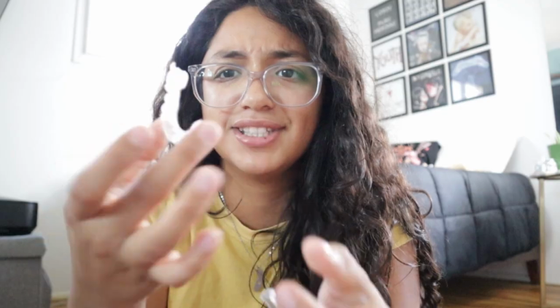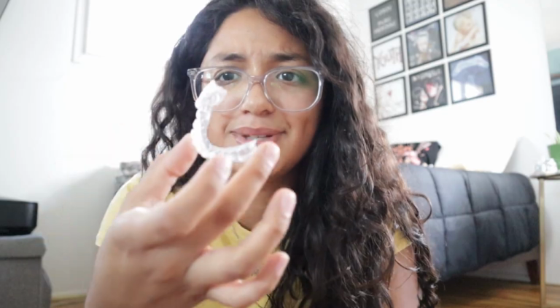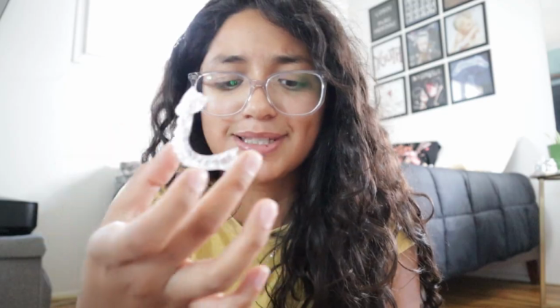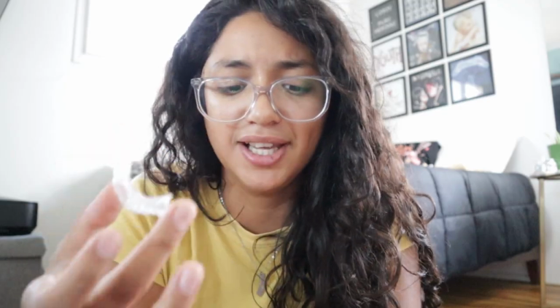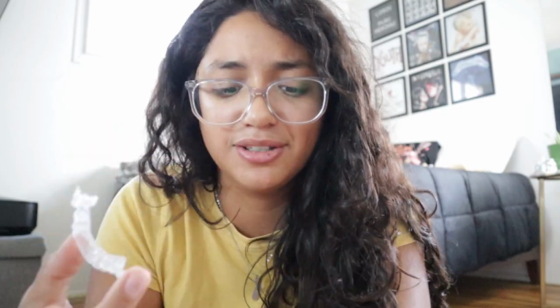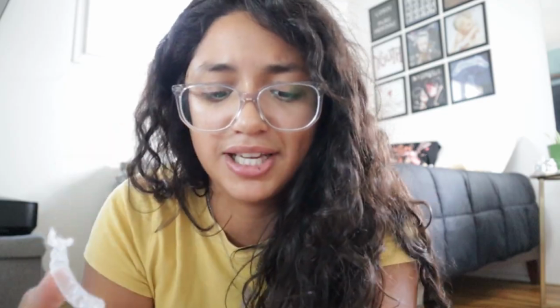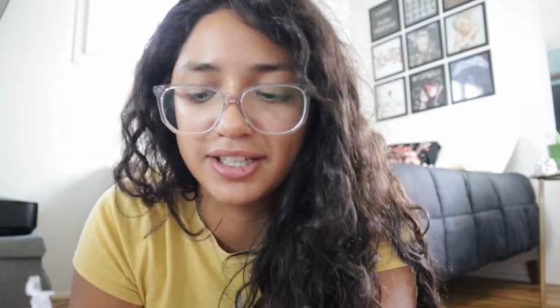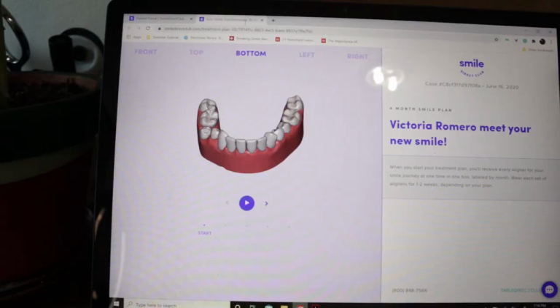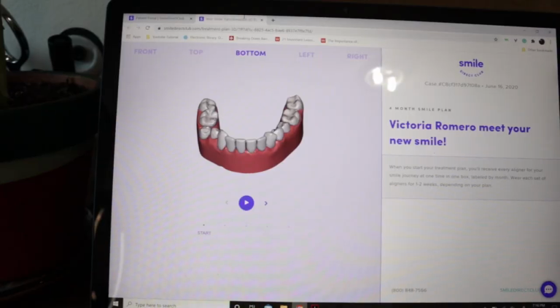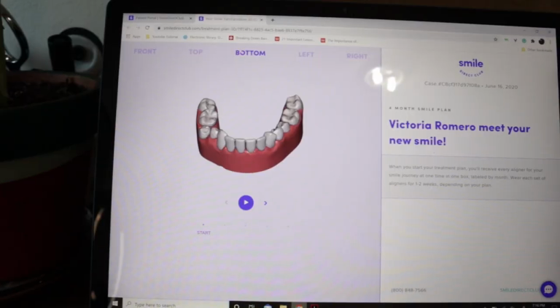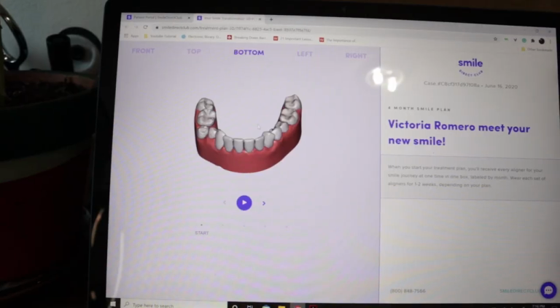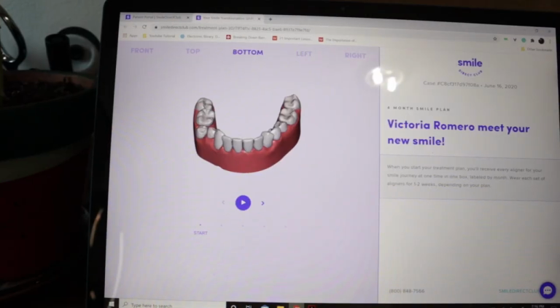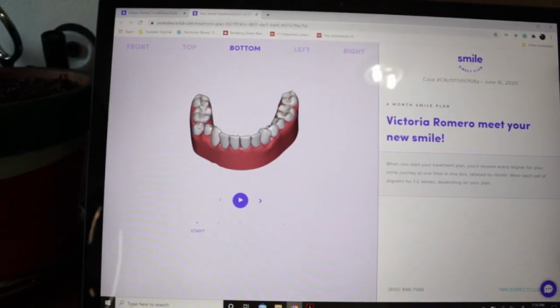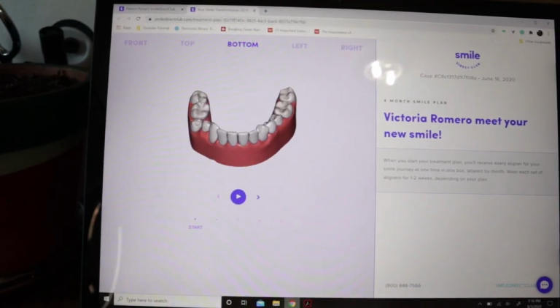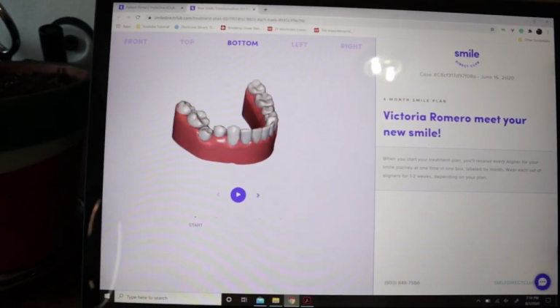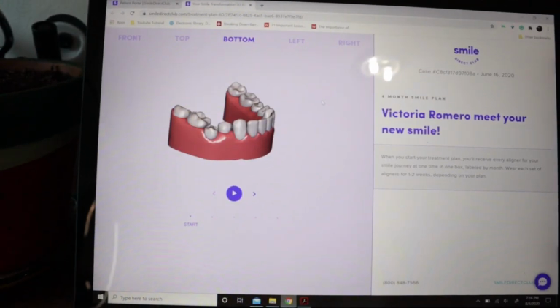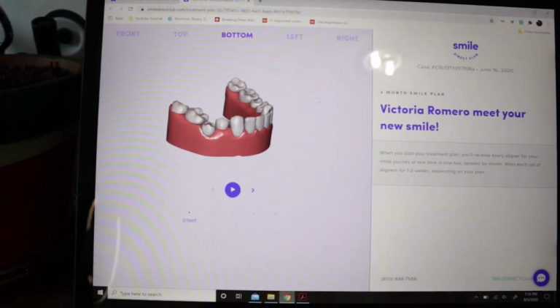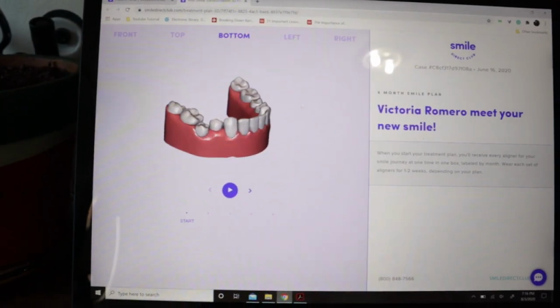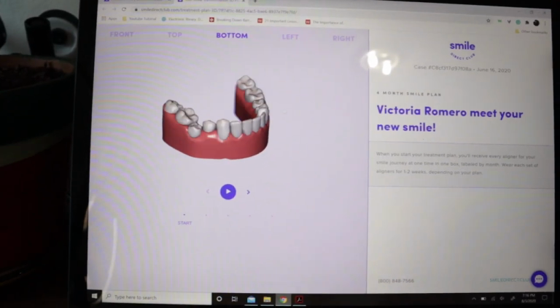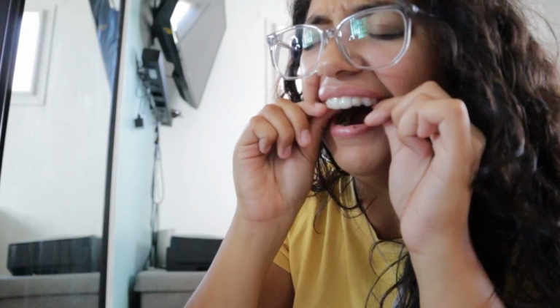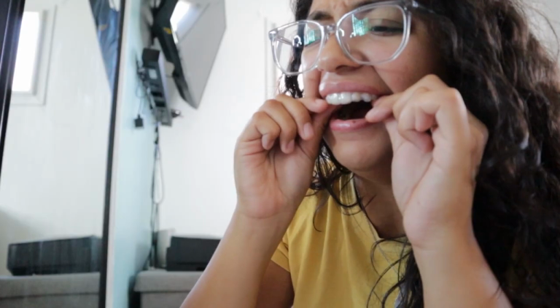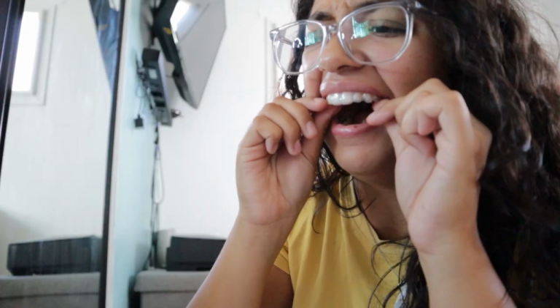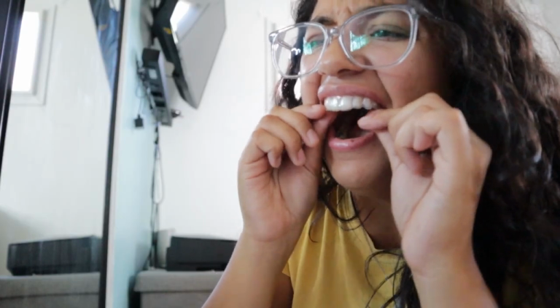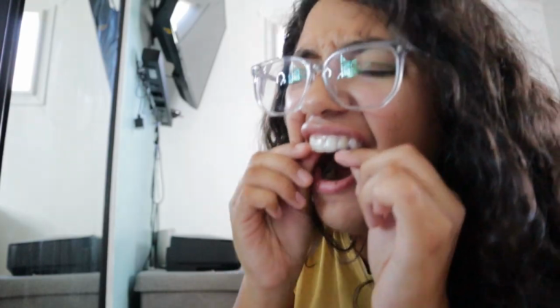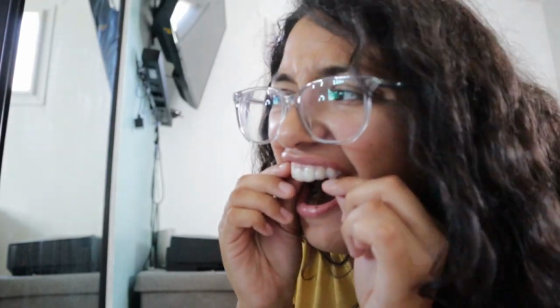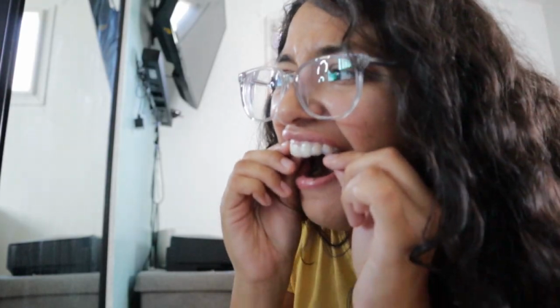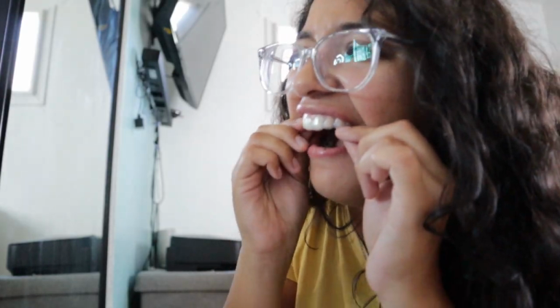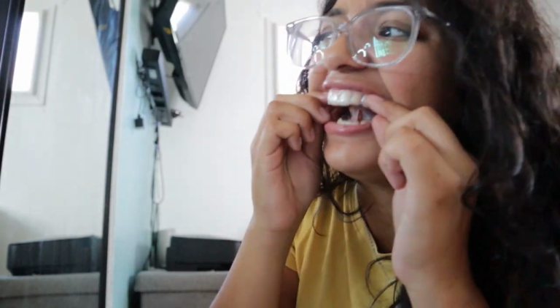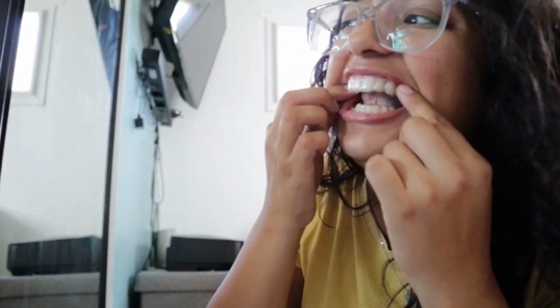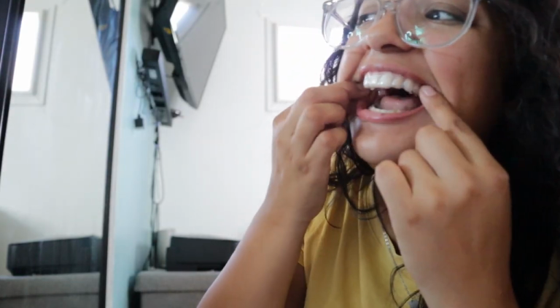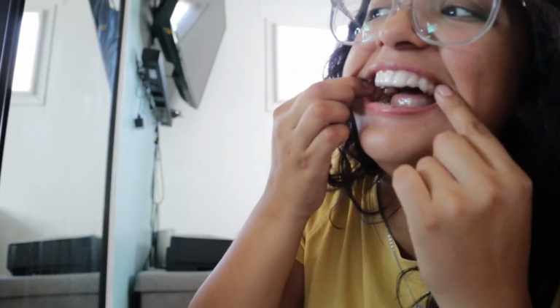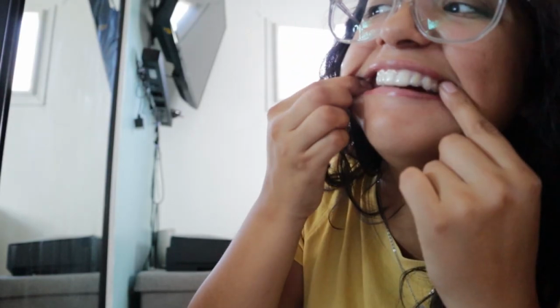This is my SmileDirect box in my hand — it's huge! Look at that. Oh, thank you!